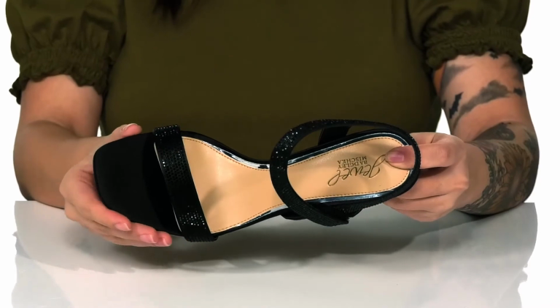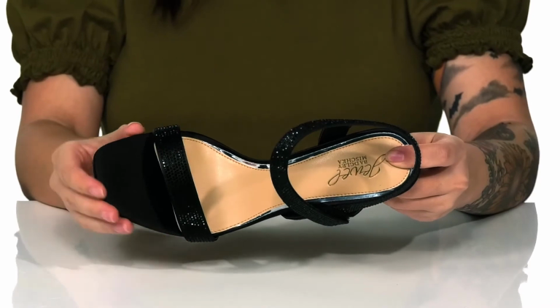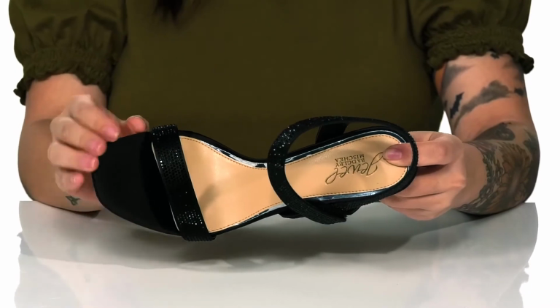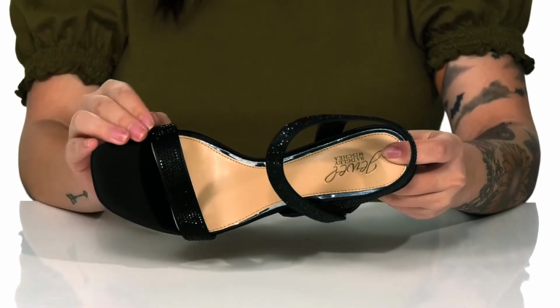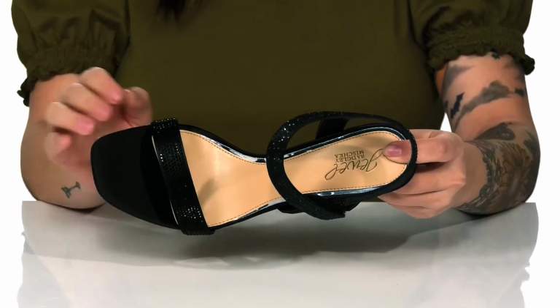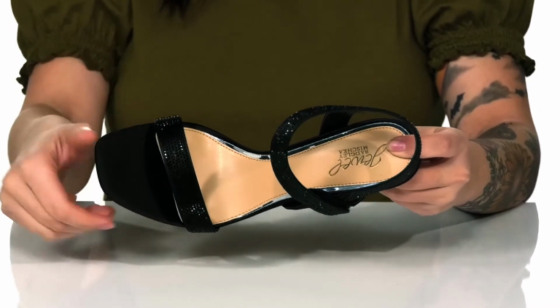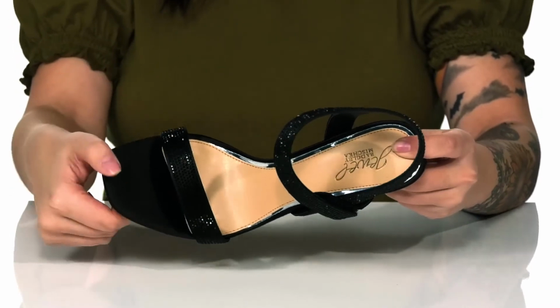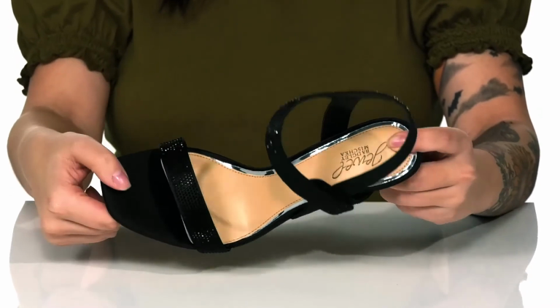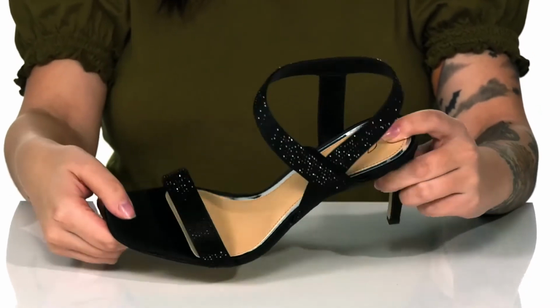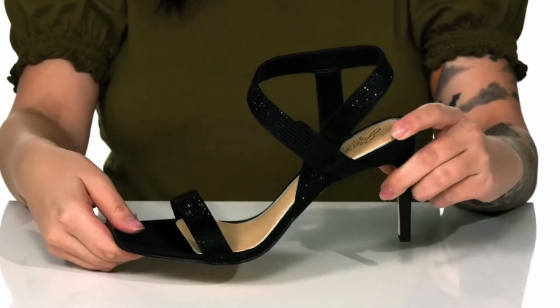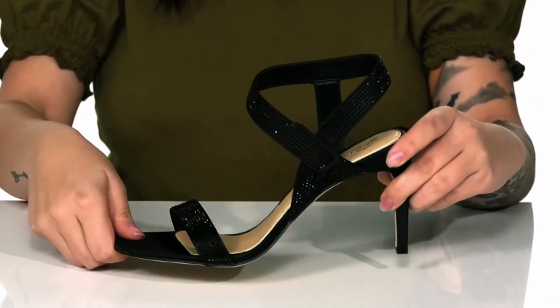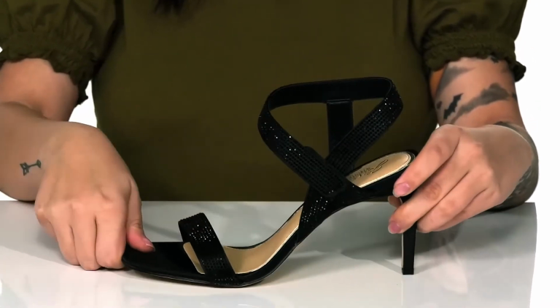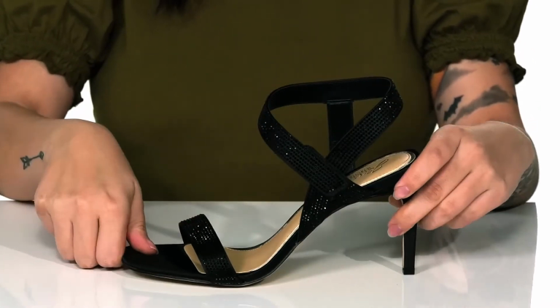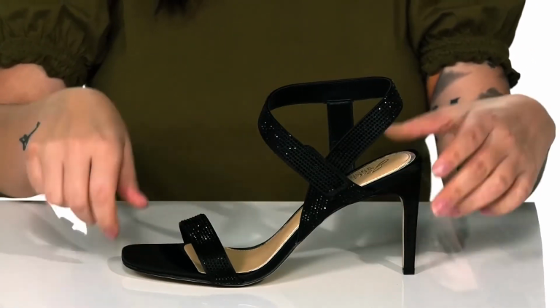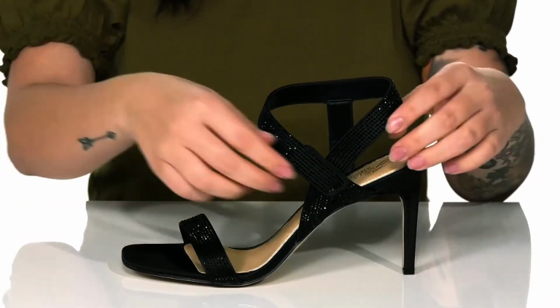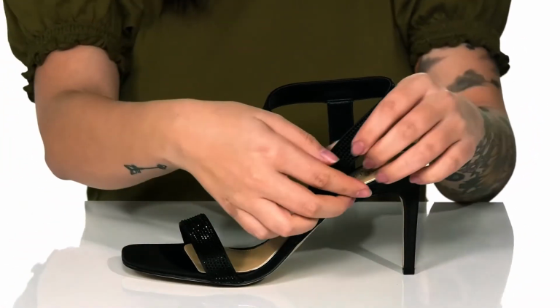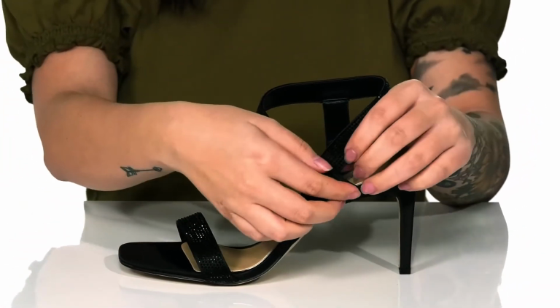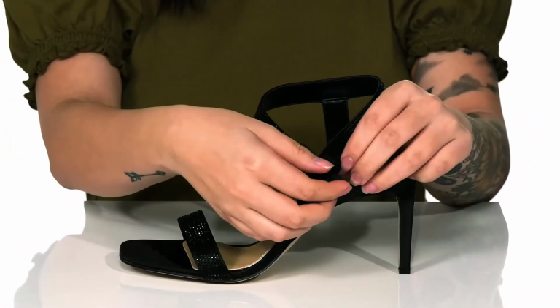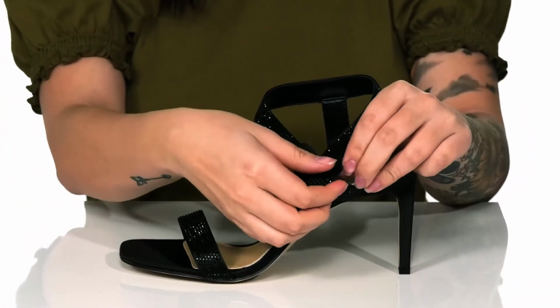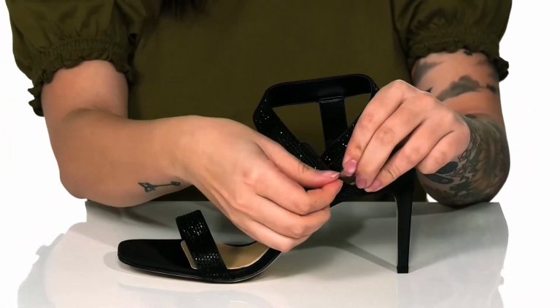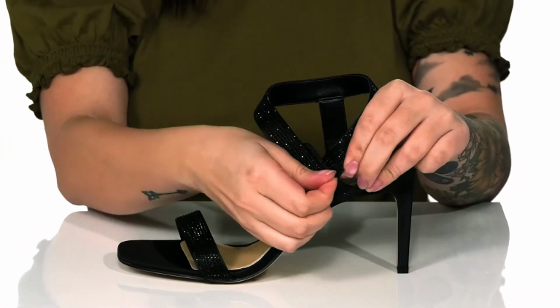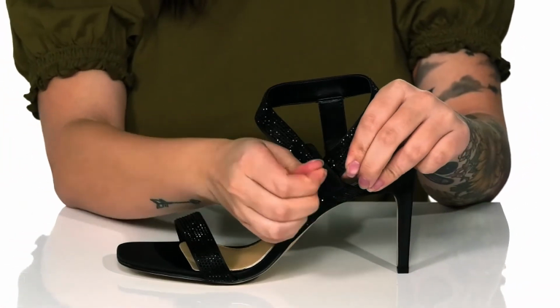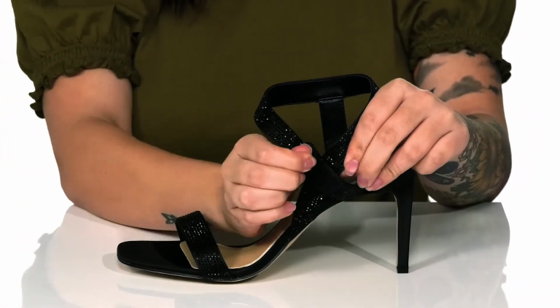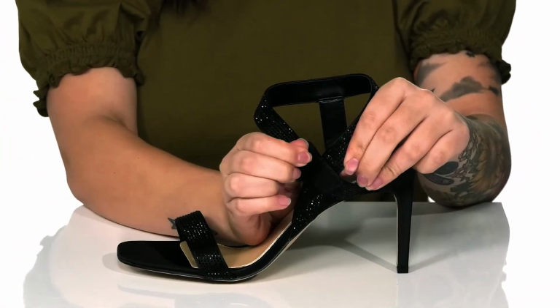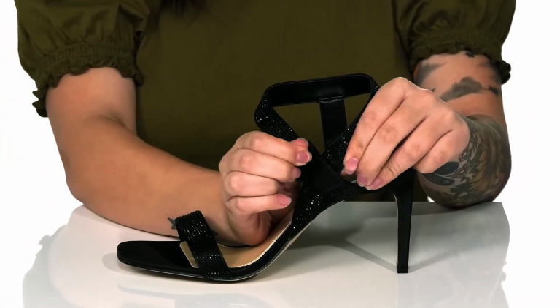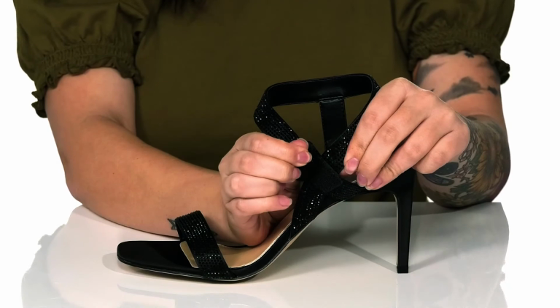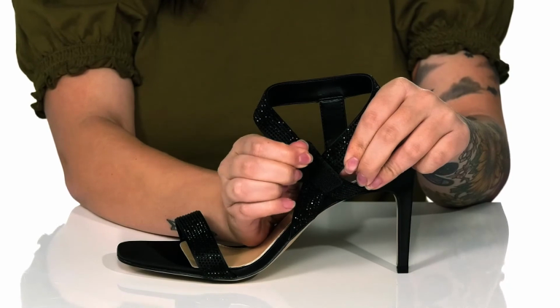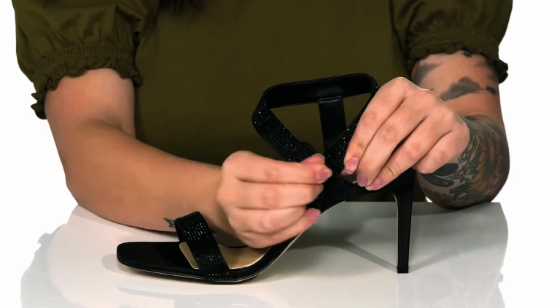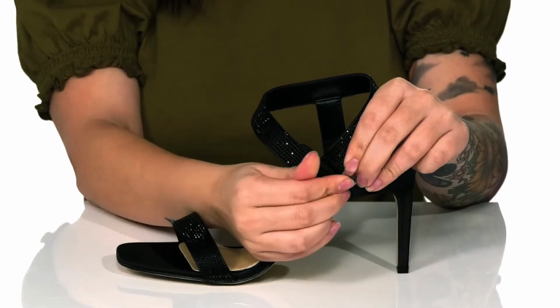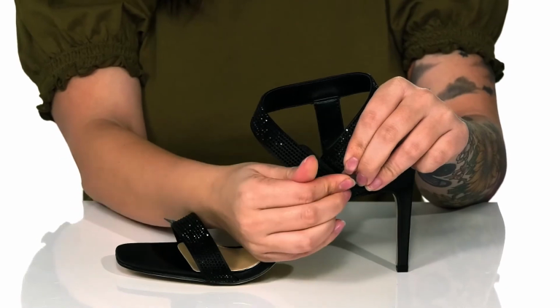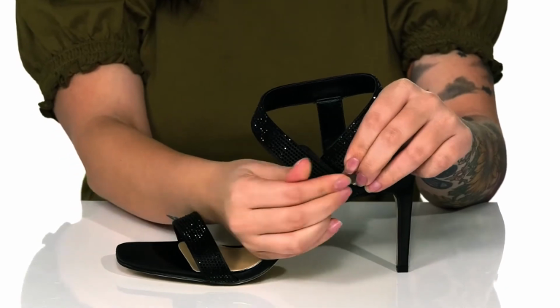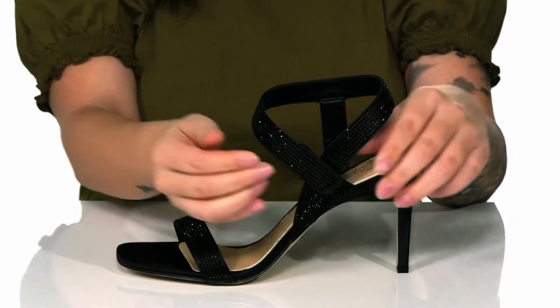These are a square-toed silhouette and they also have a hook-and-loop strap, which allows you to get a very customized fit.